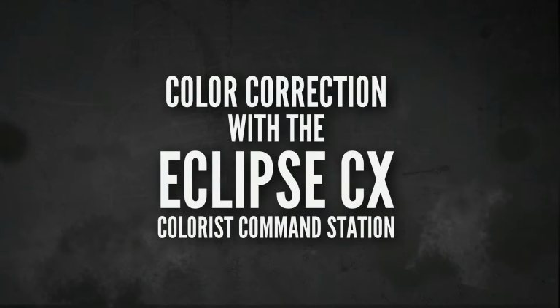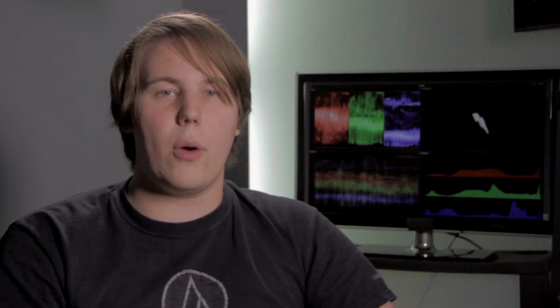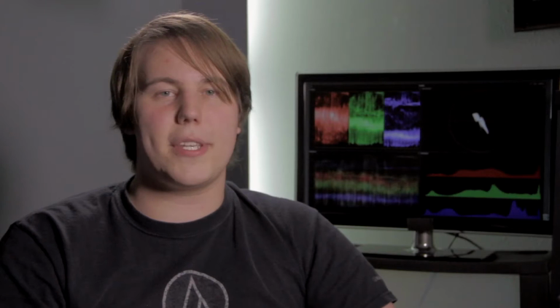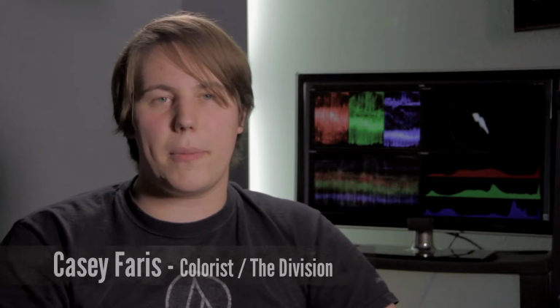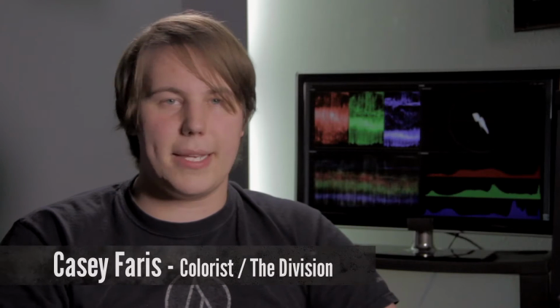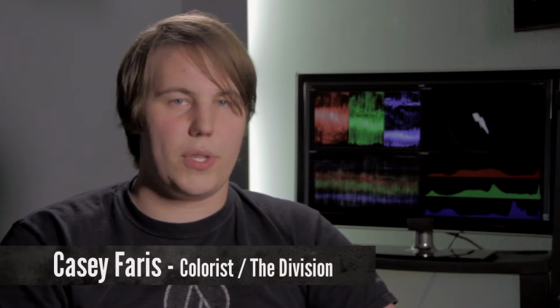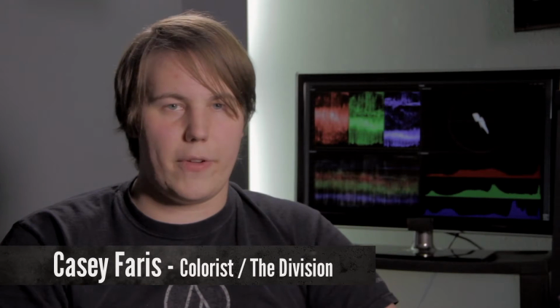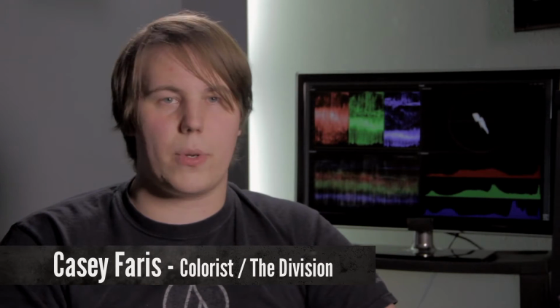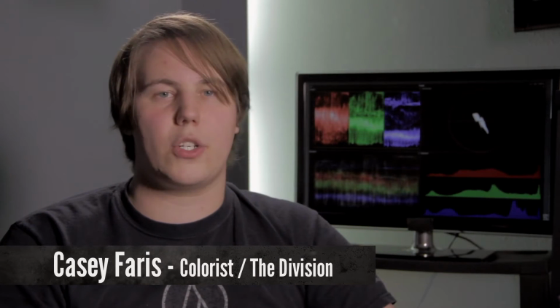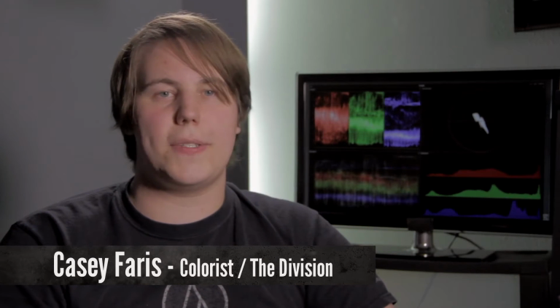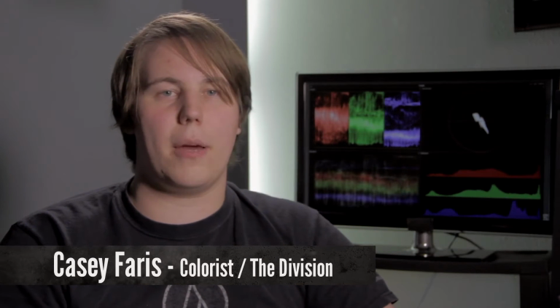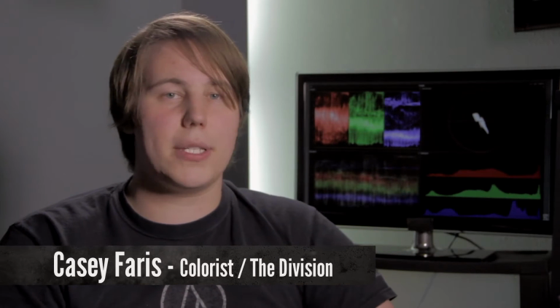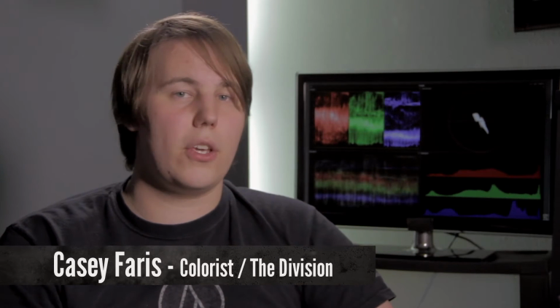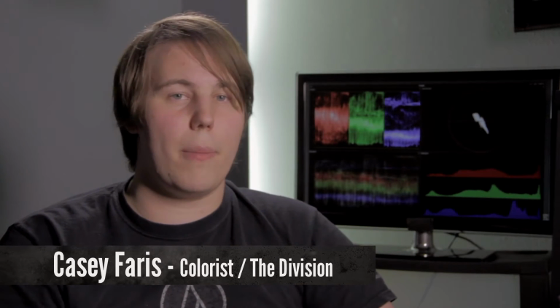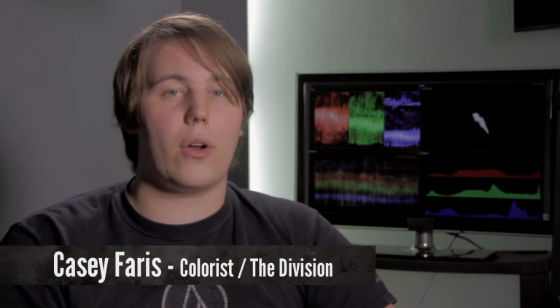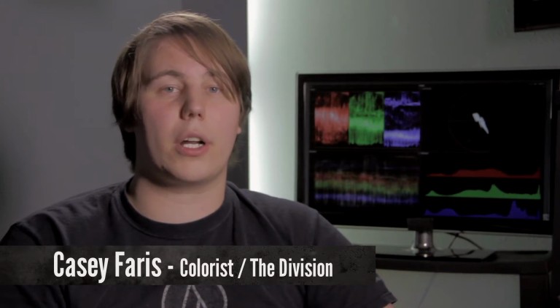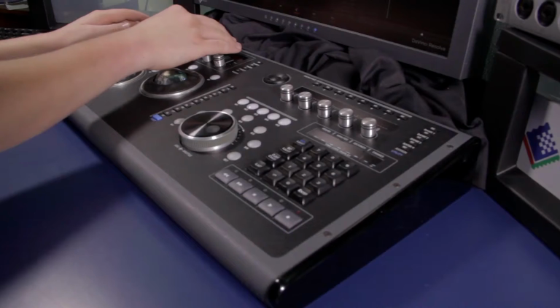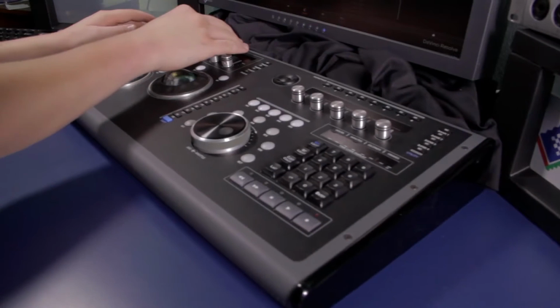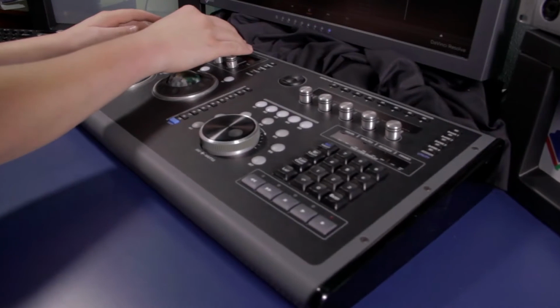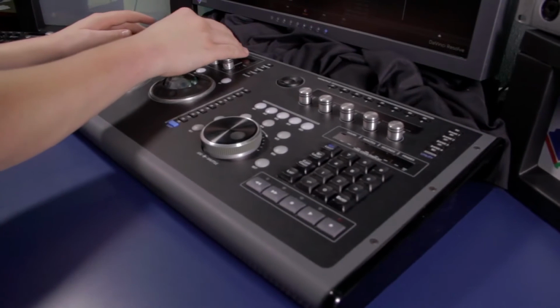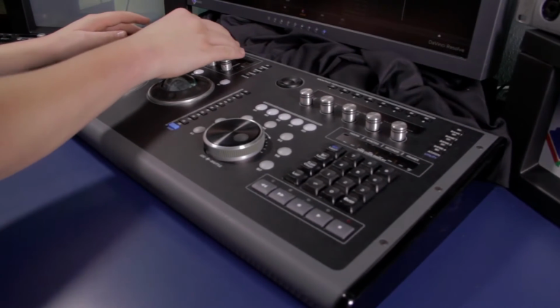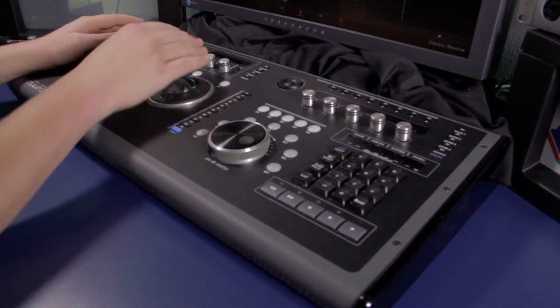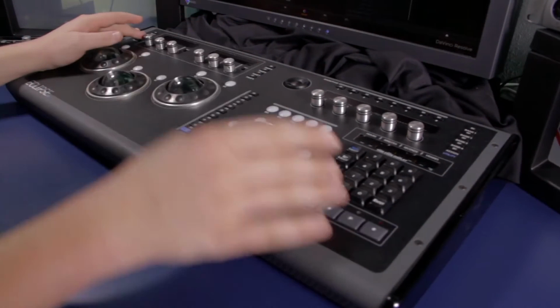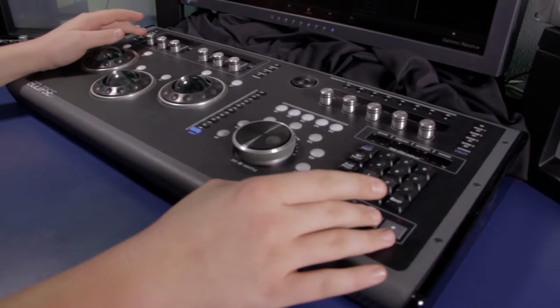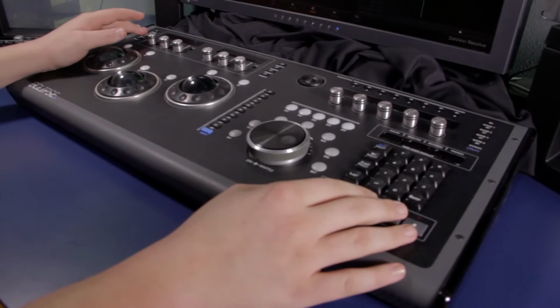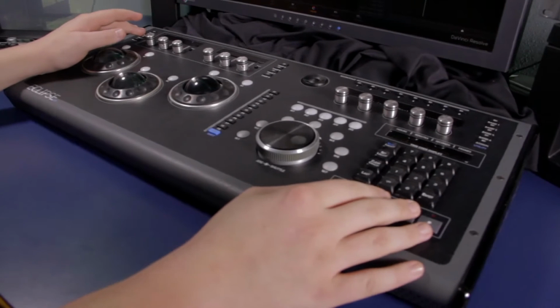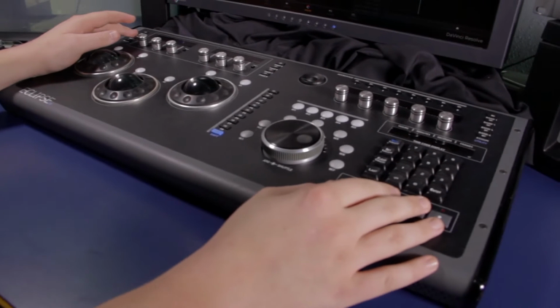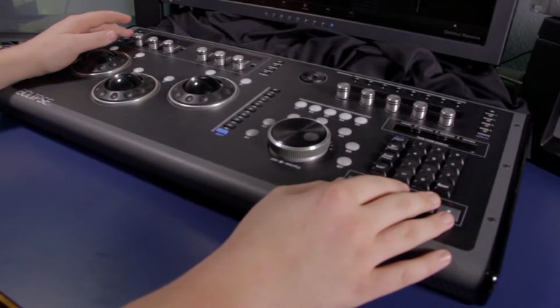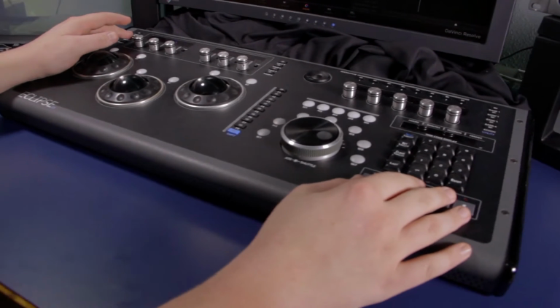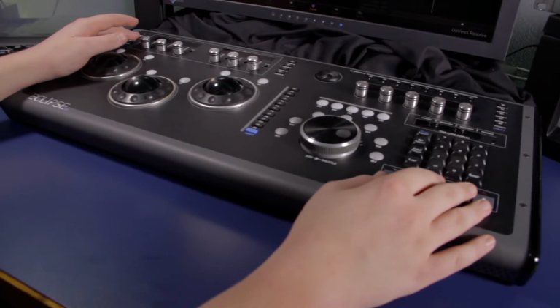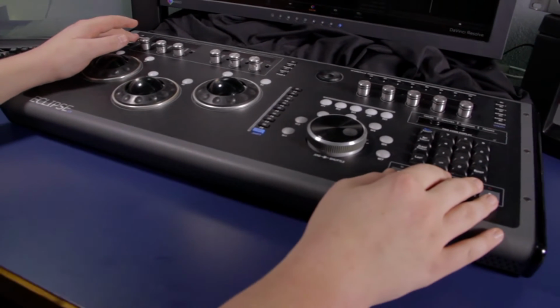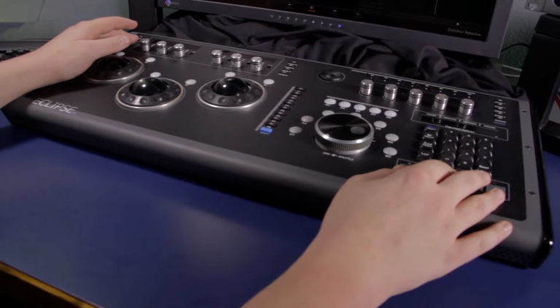Hey, what's up? I'm Casey with The Division Productions and I'm going to tell you about our color correction surface of choice, the Eclipse CX by JL Cooper.